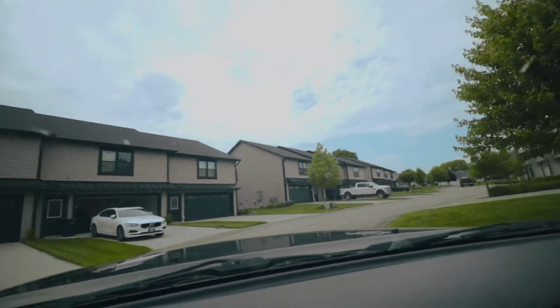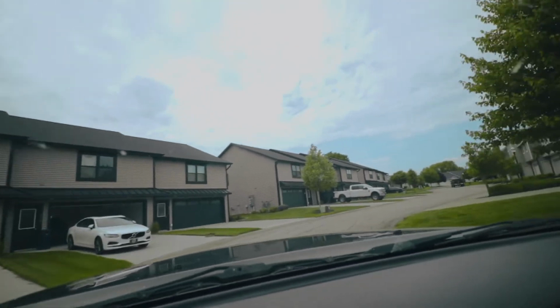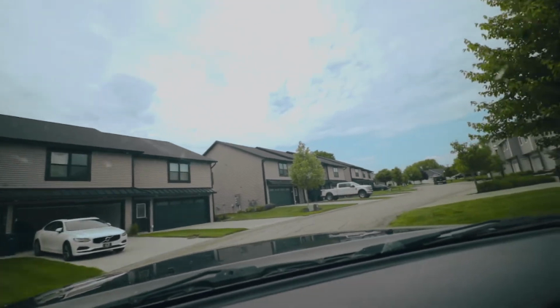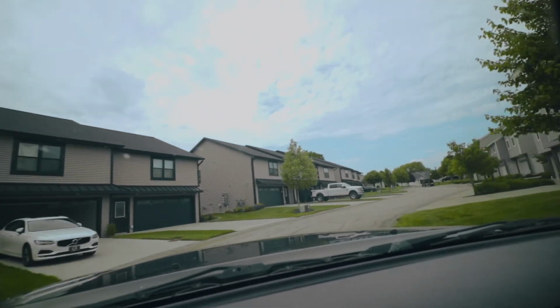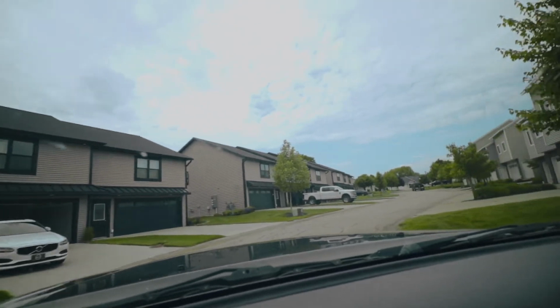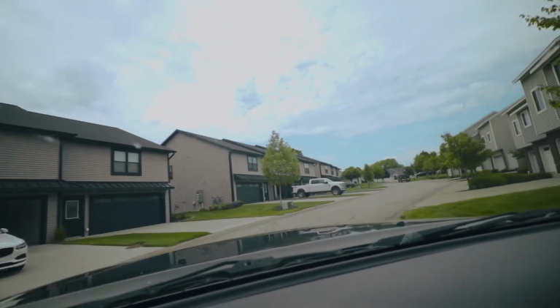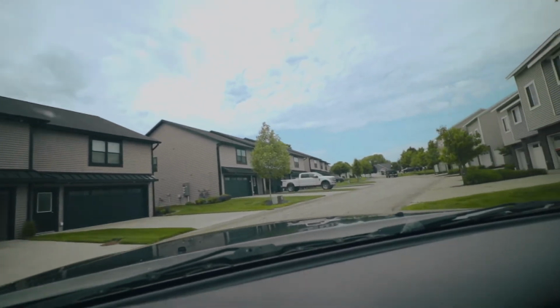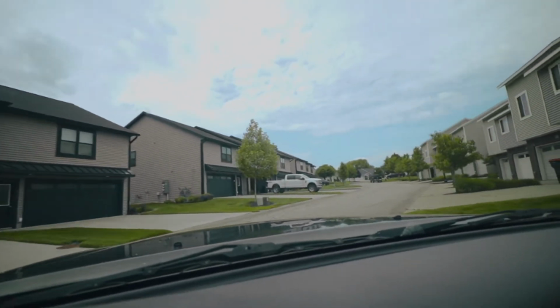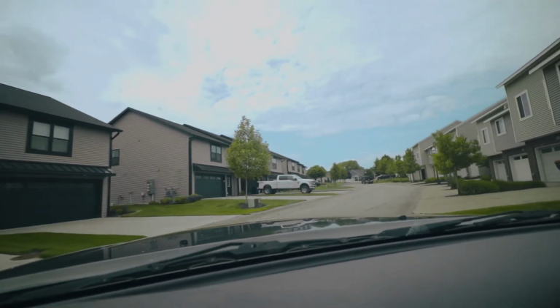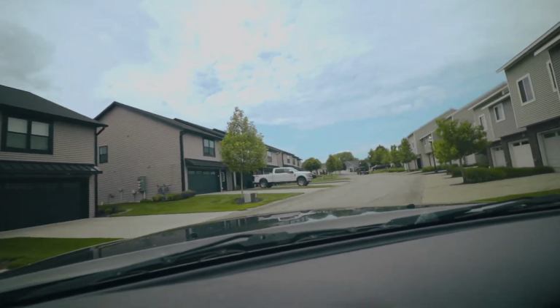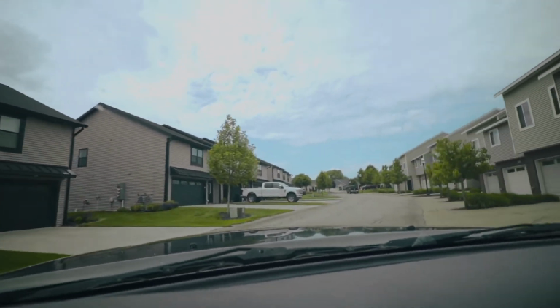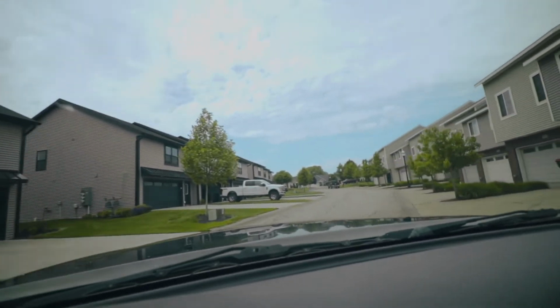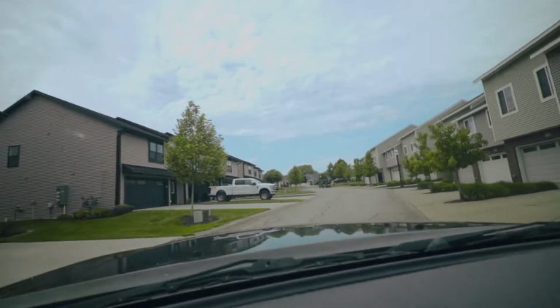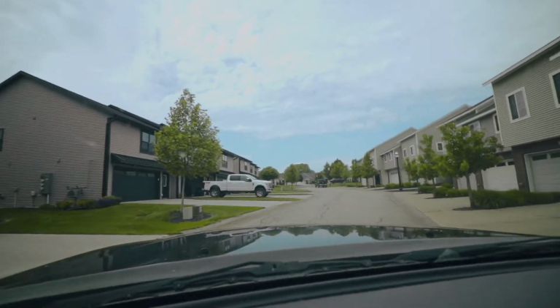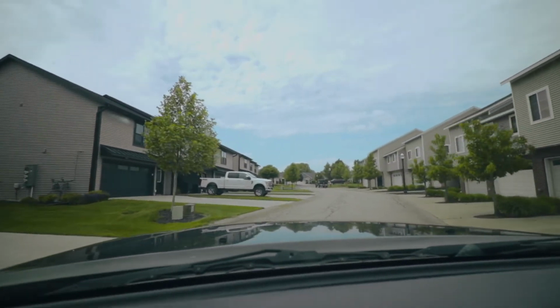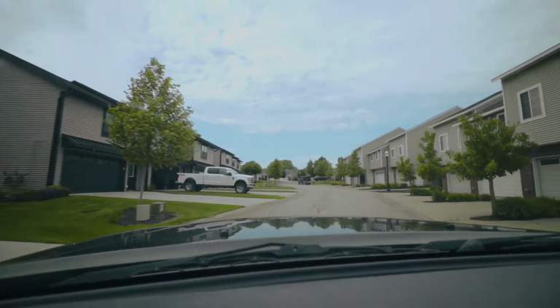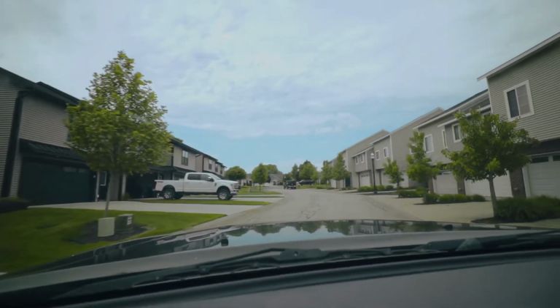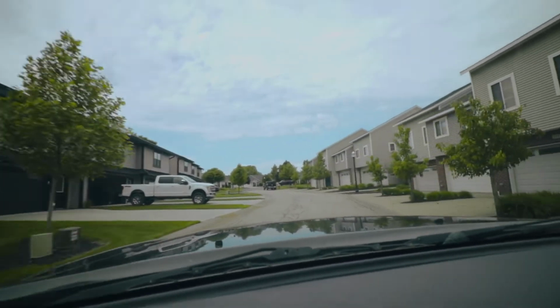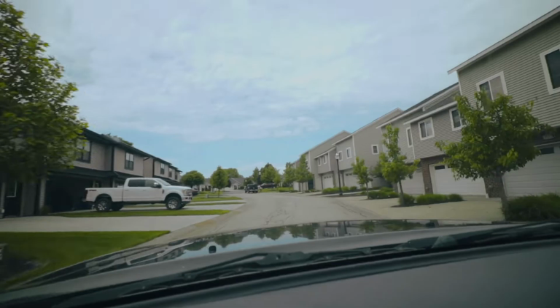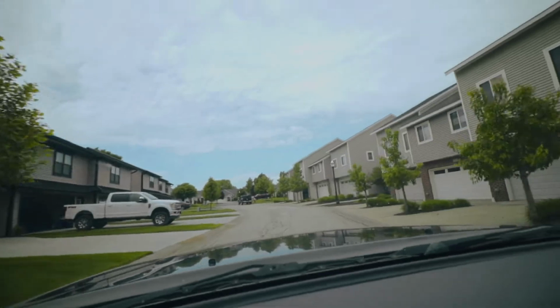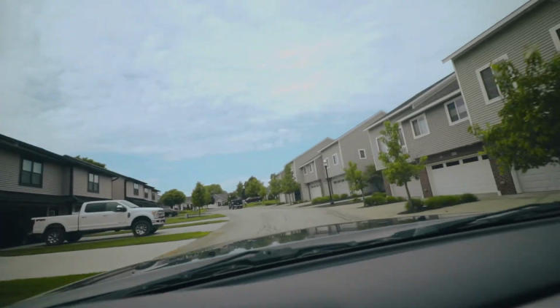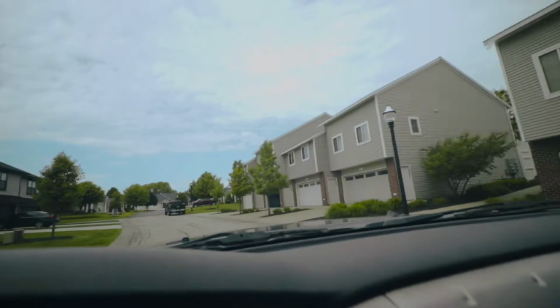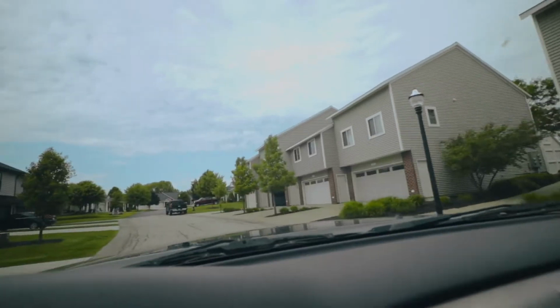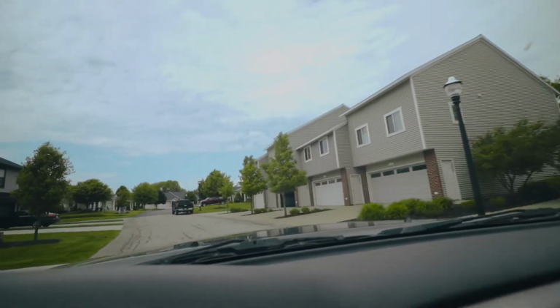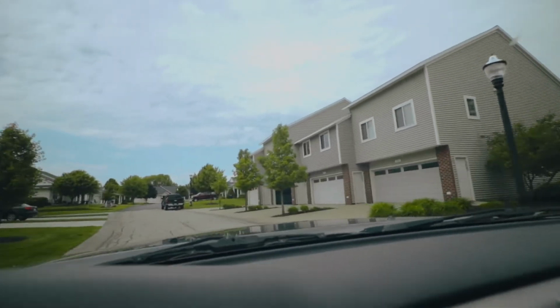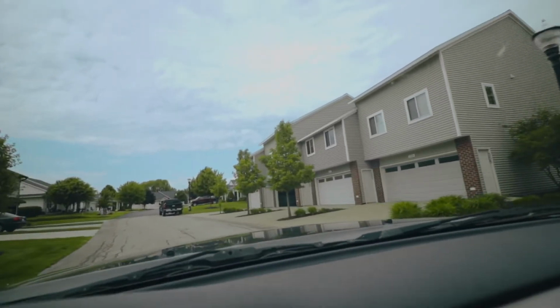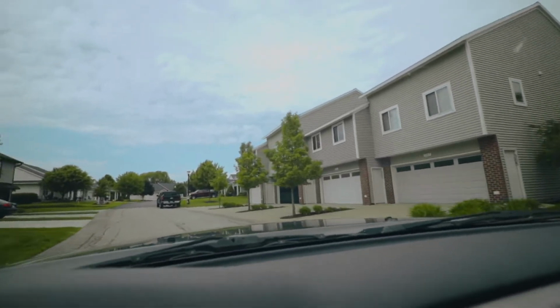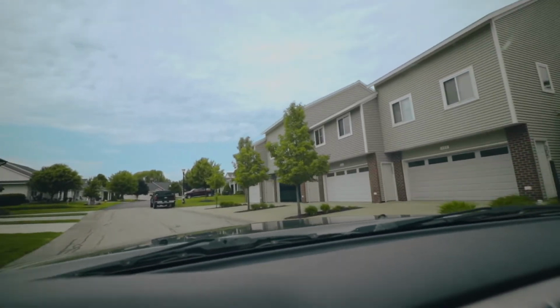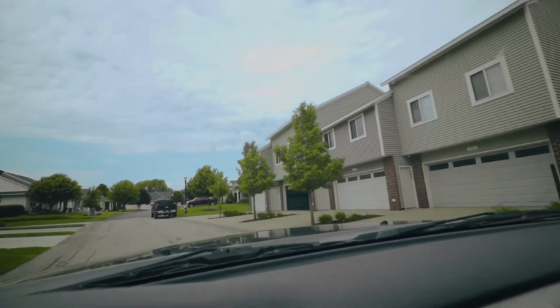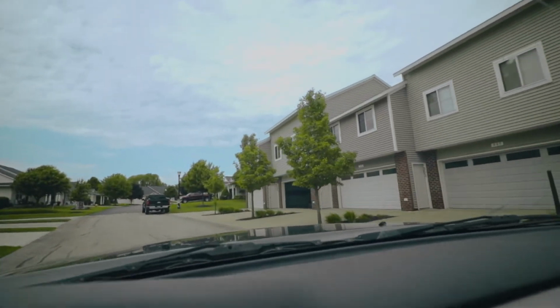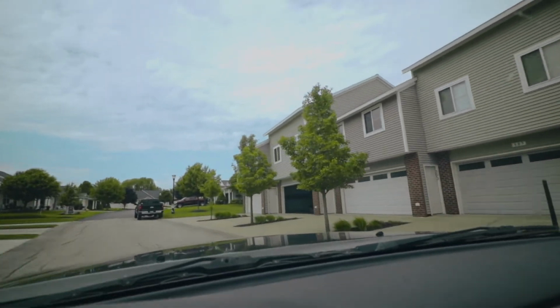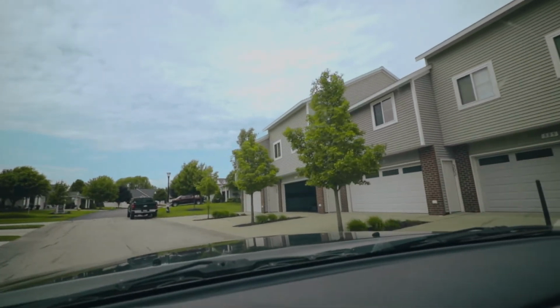Oh, my trailer is making awful noises. I think that's them right there.